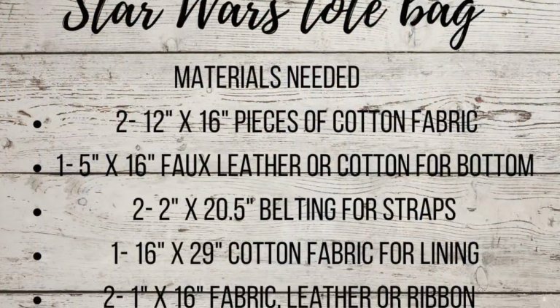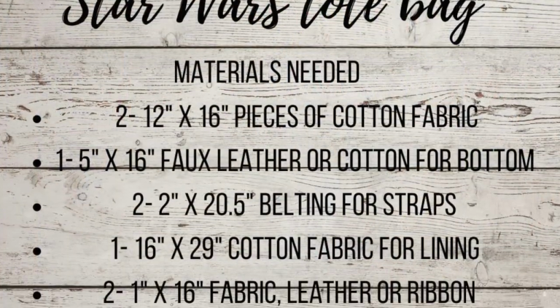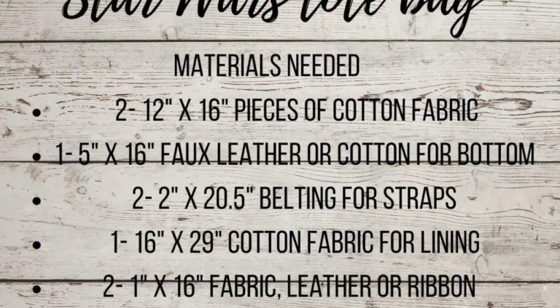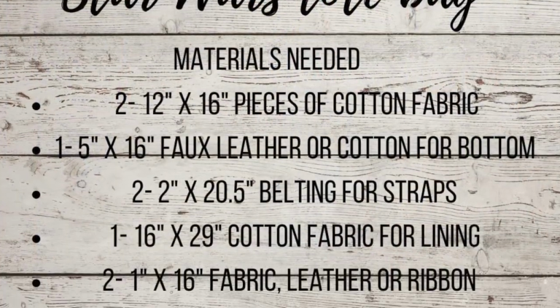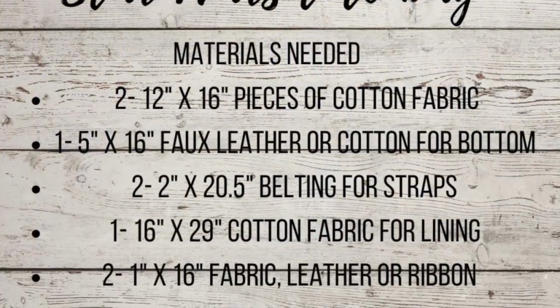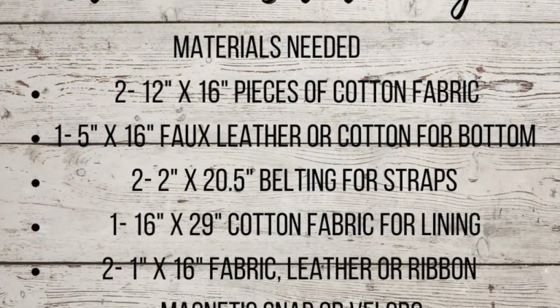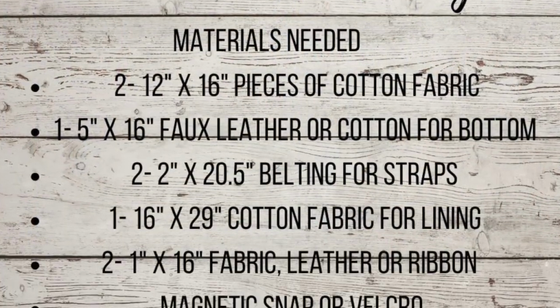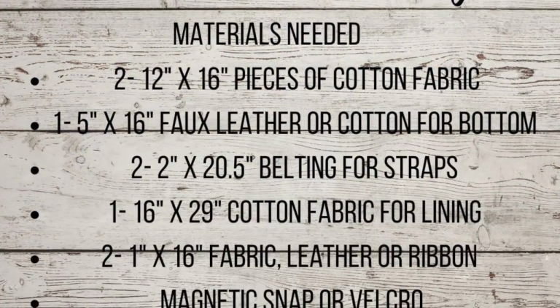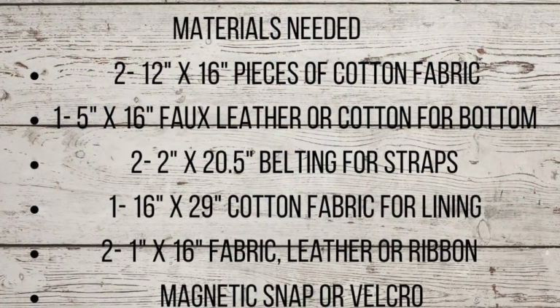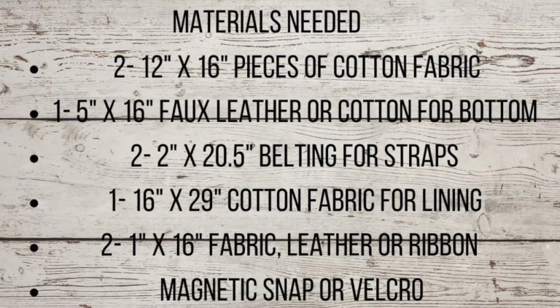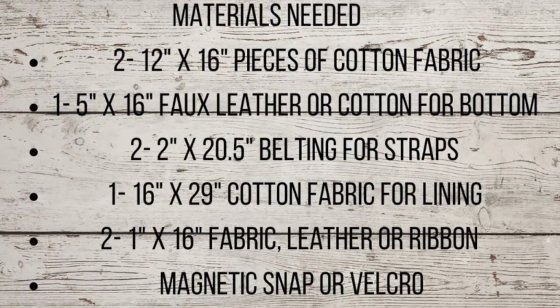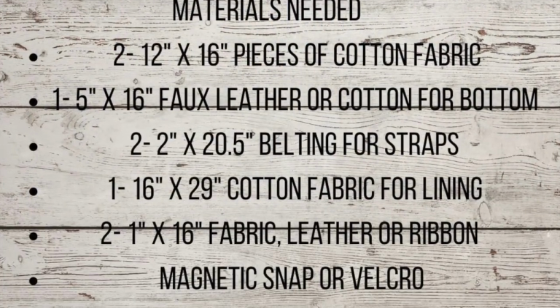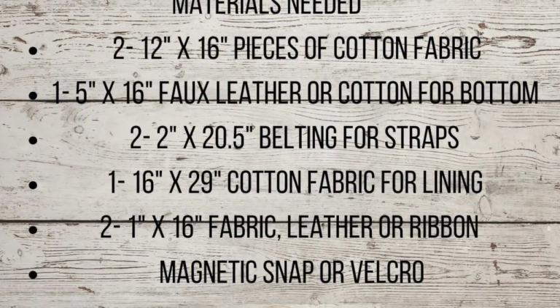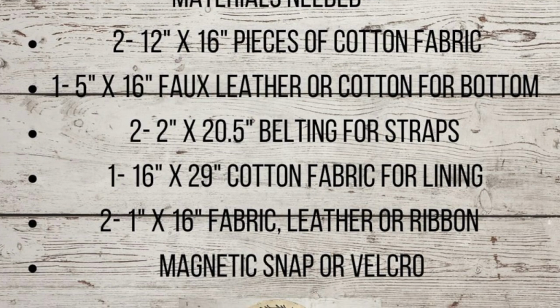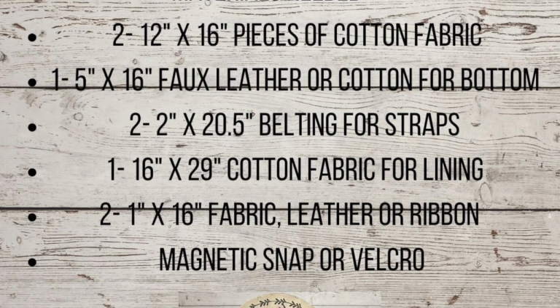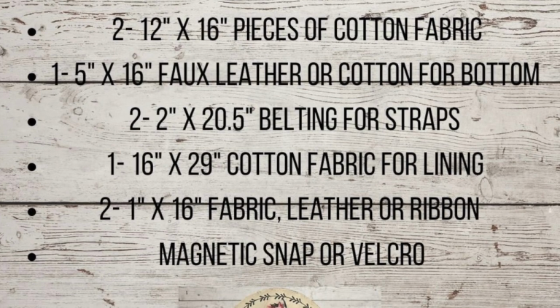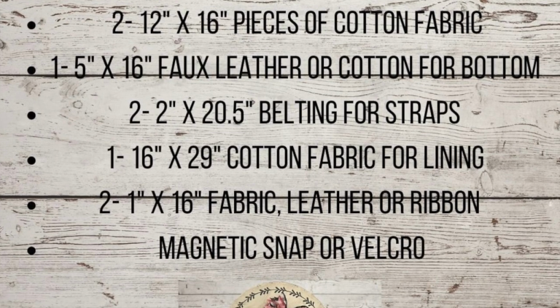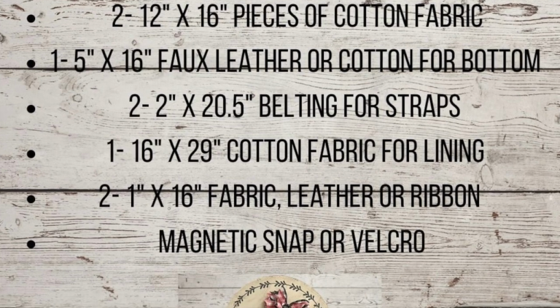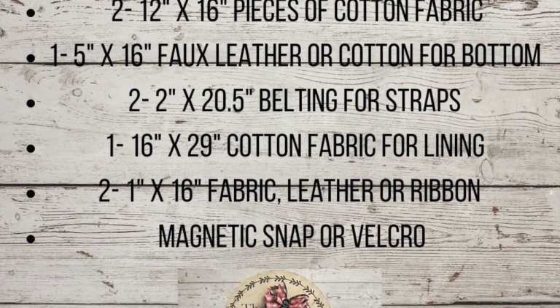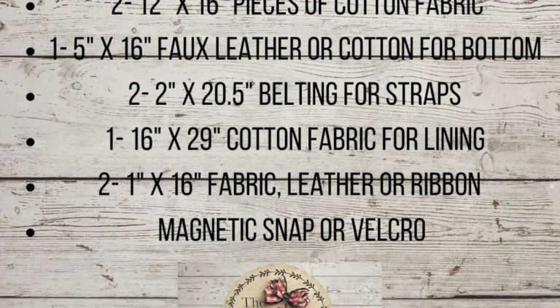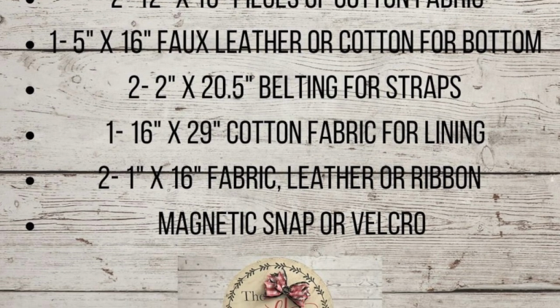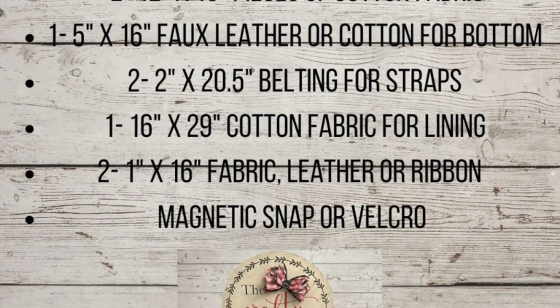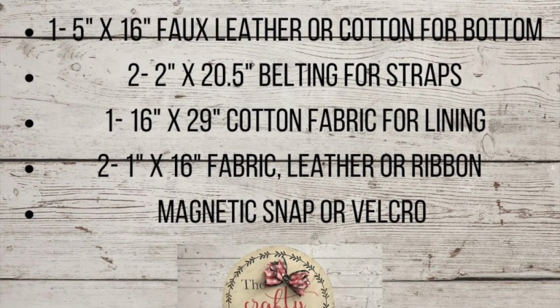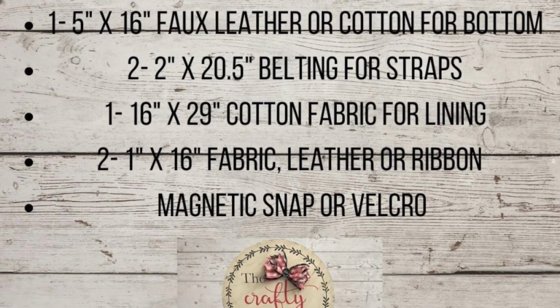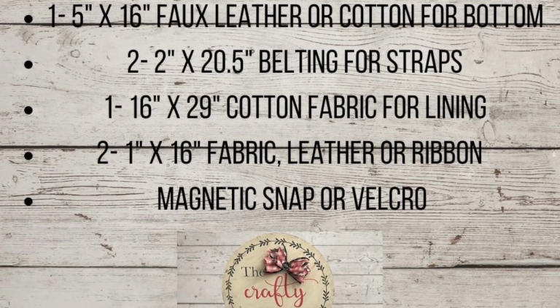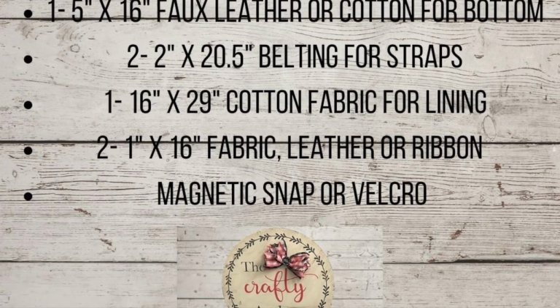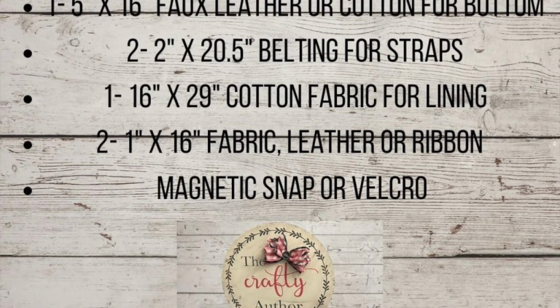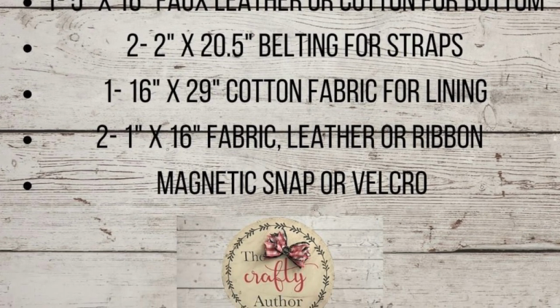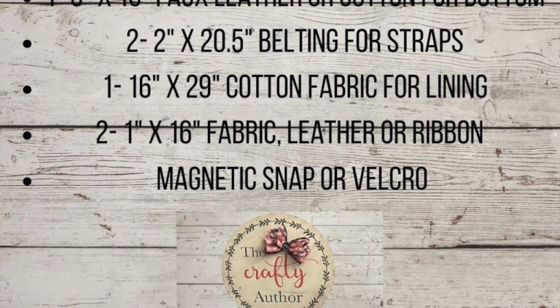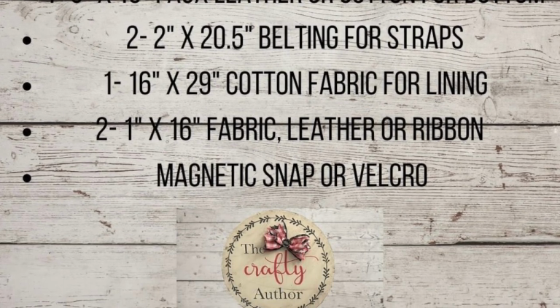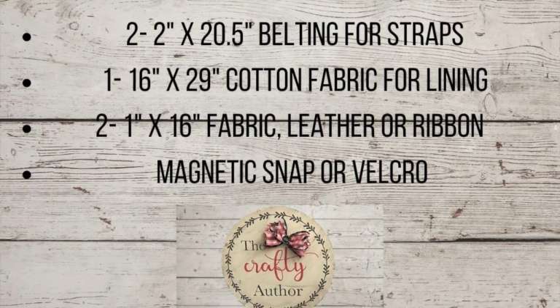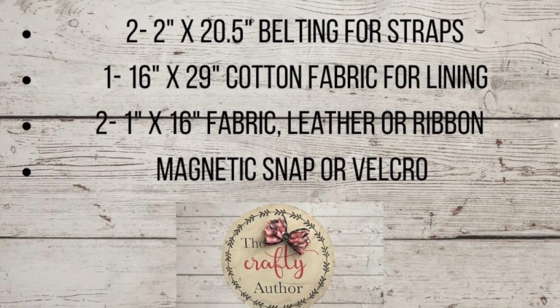Here is everything that you will need to make this Star Wars tote bag. You will also need some scissors, a rotary cutter, and a sewing machine.